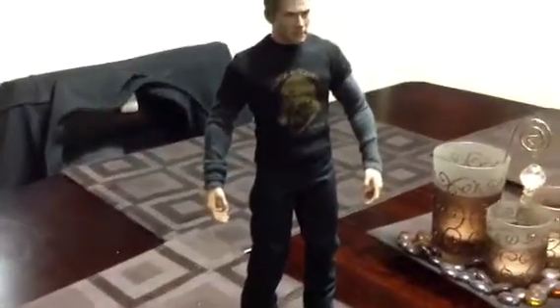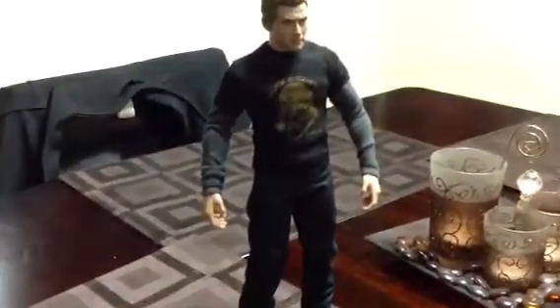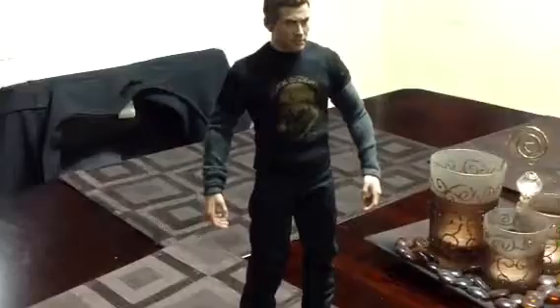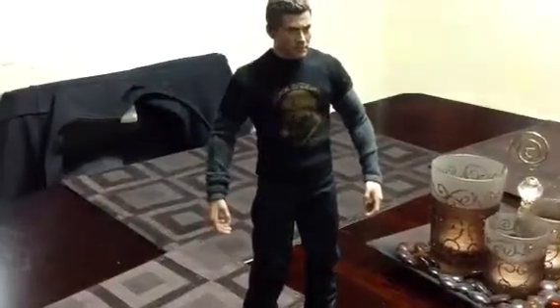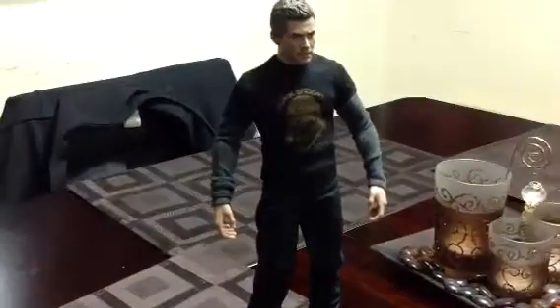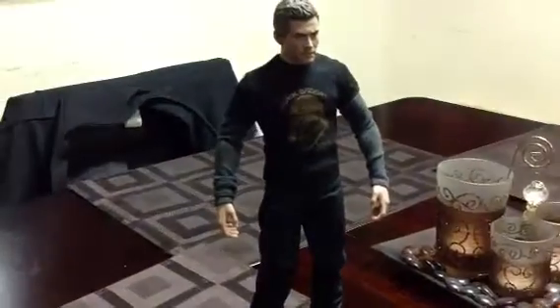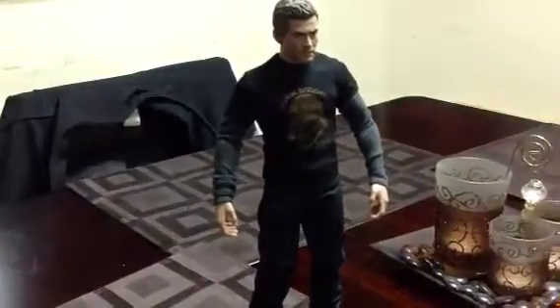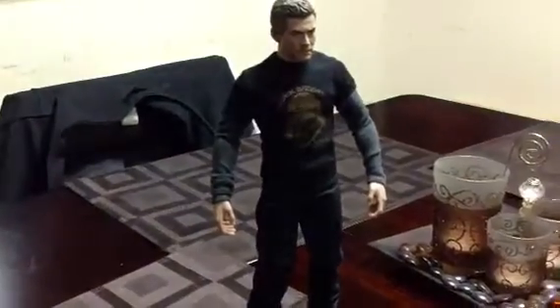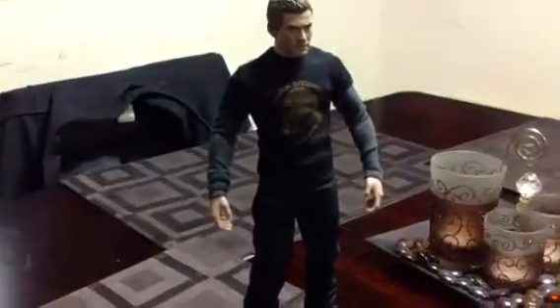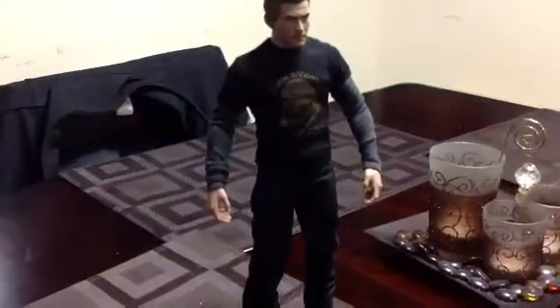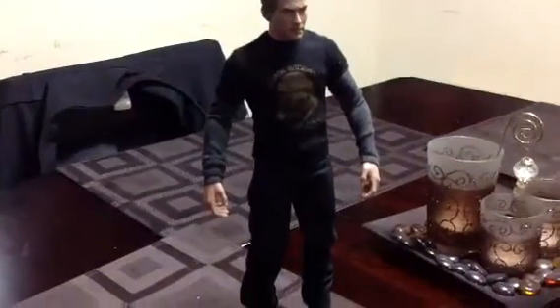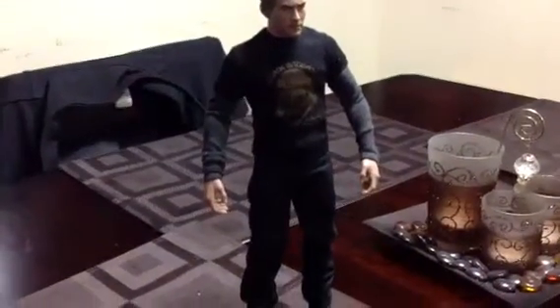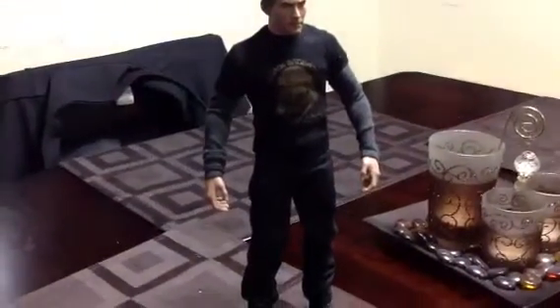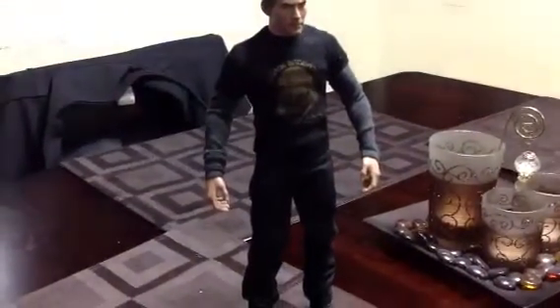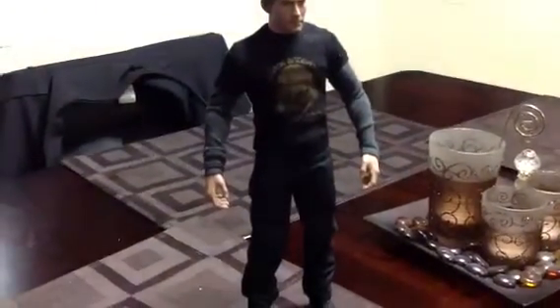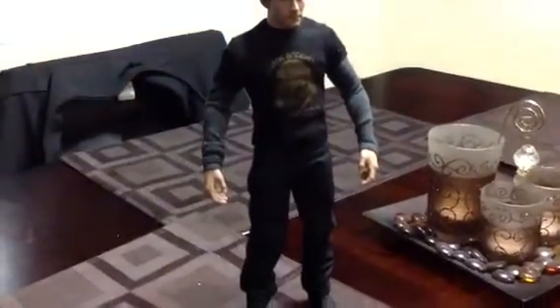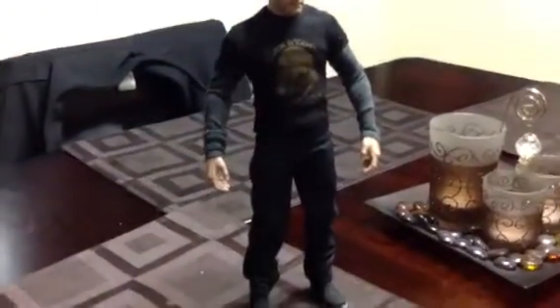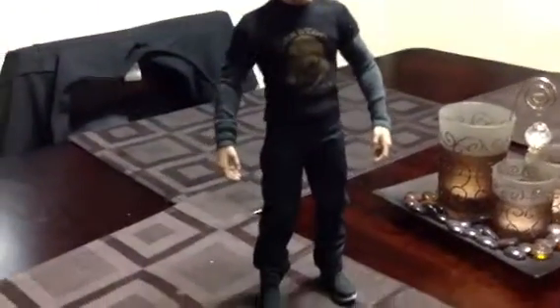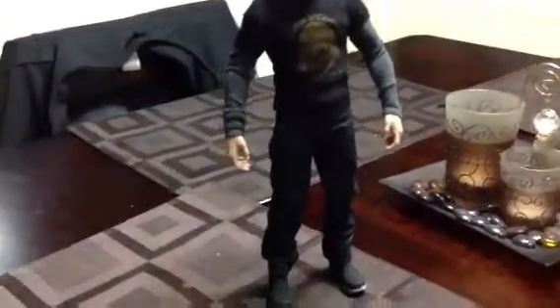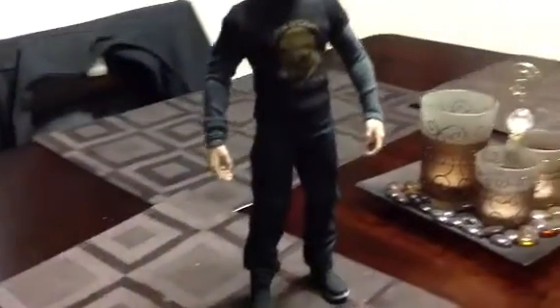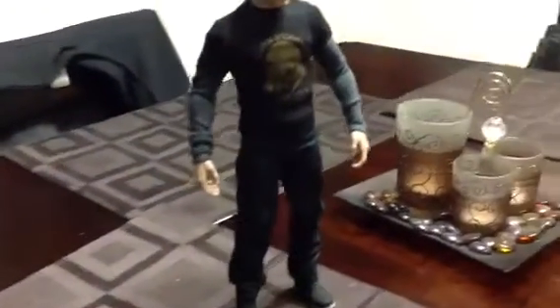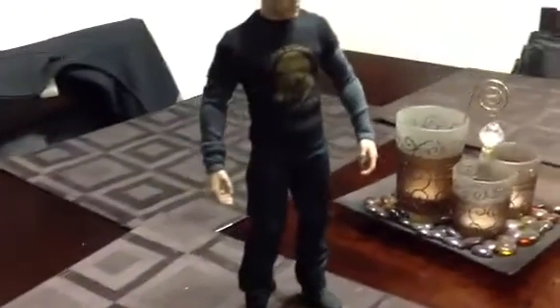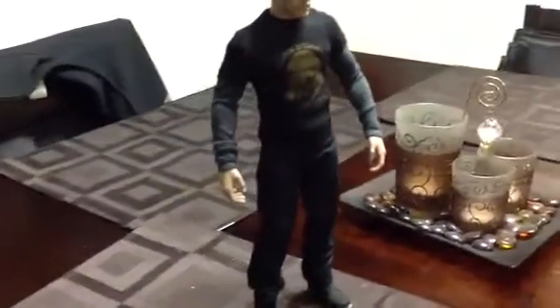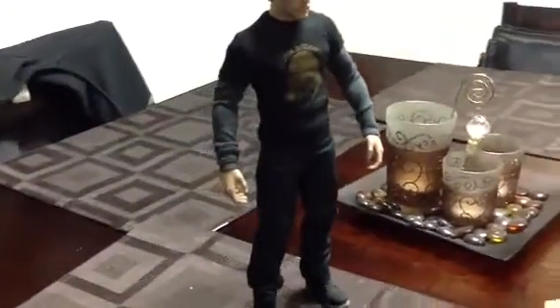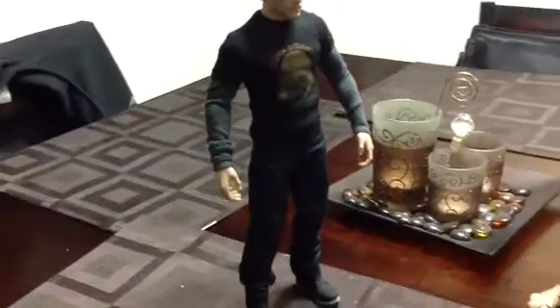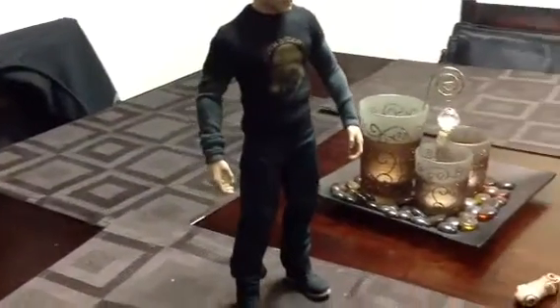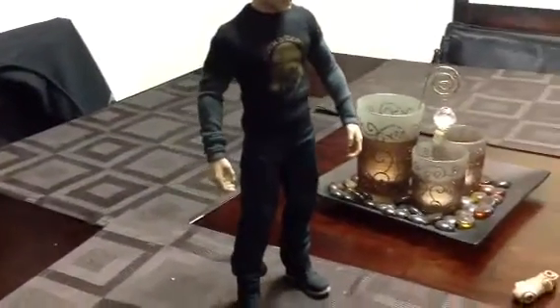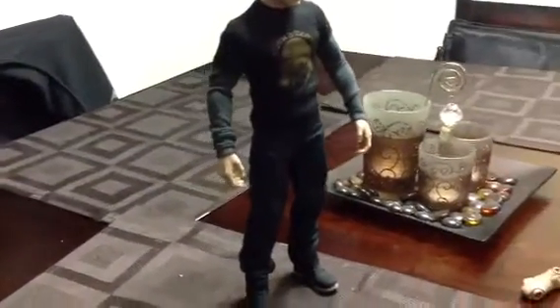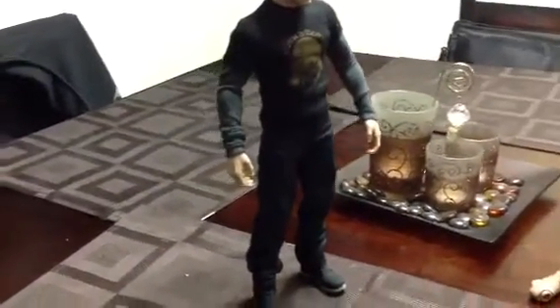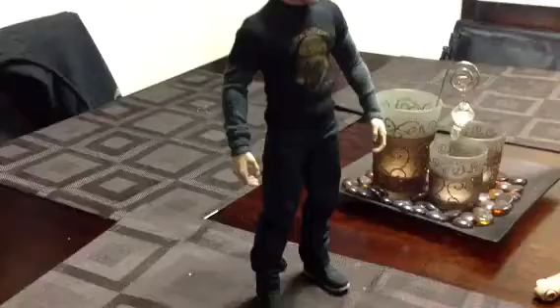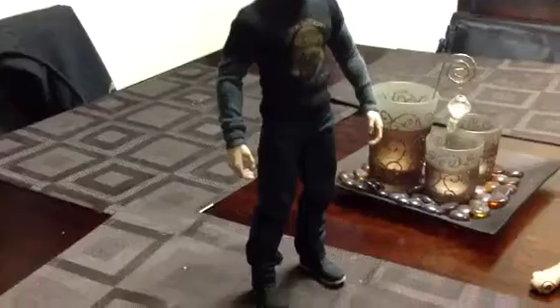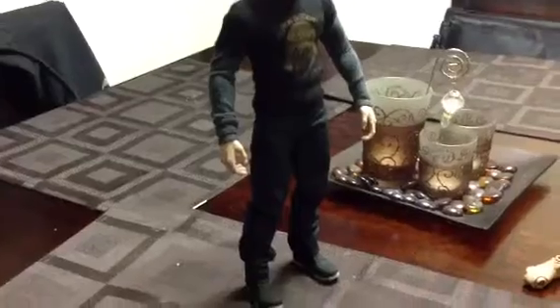And the head sculpt is coming, so there you go — my upcoming Tony Stark.